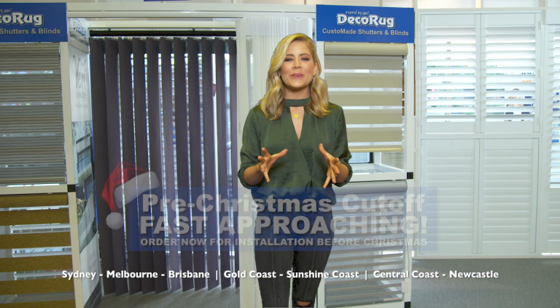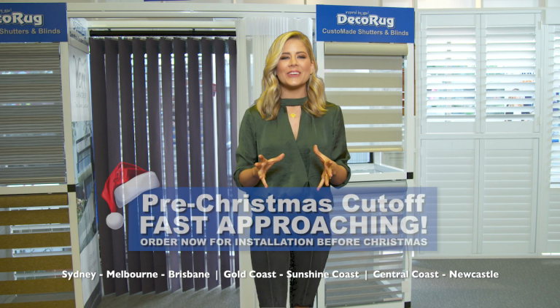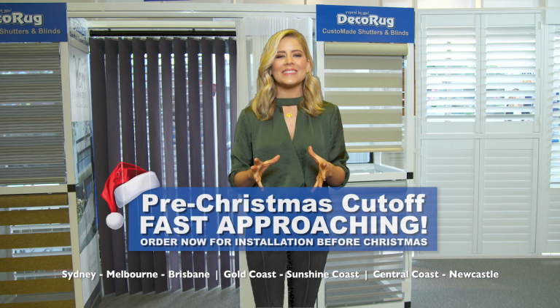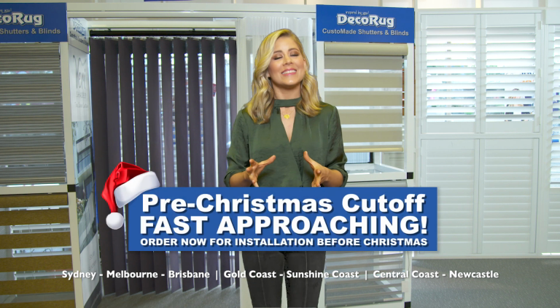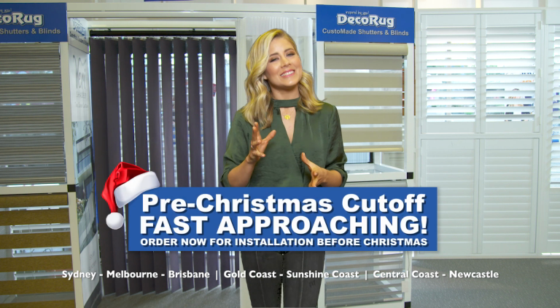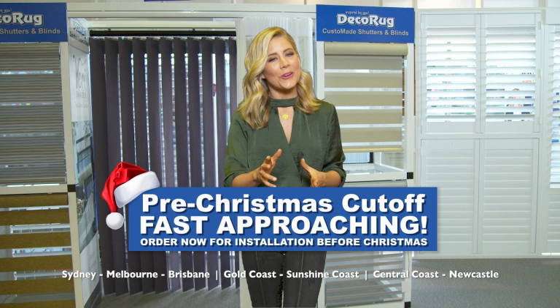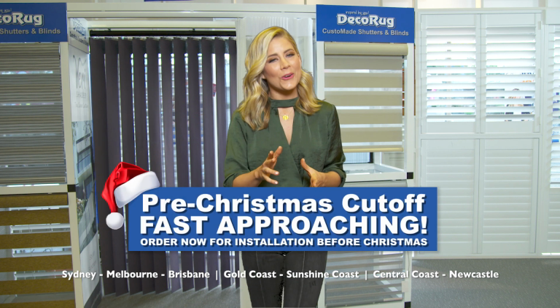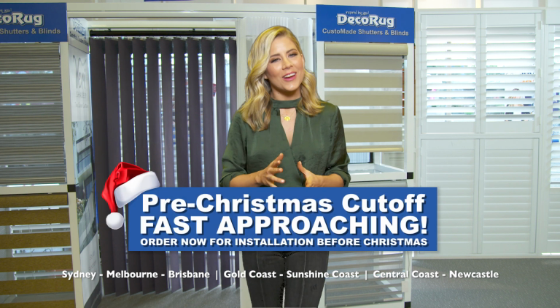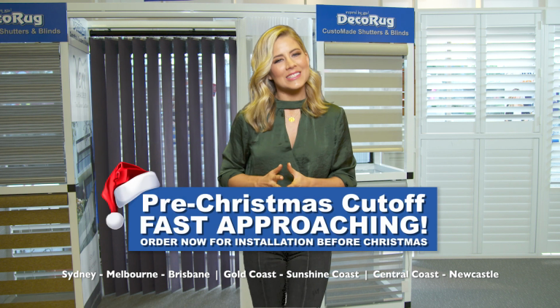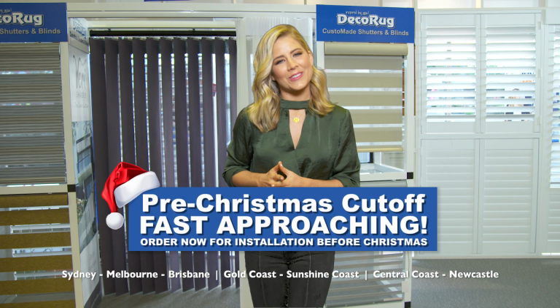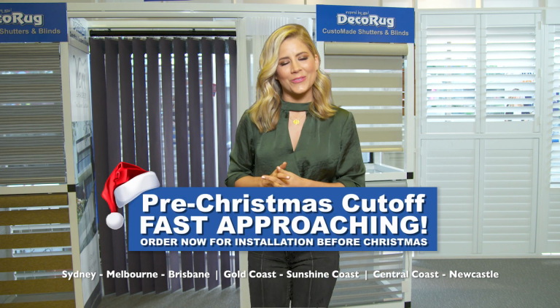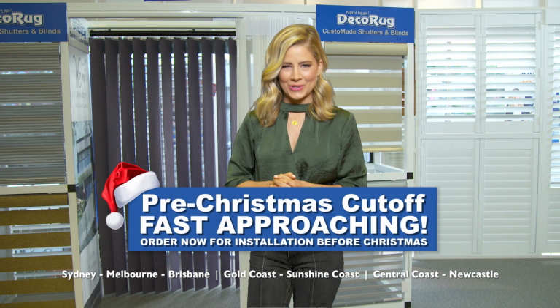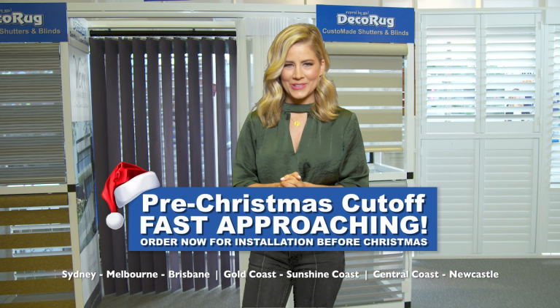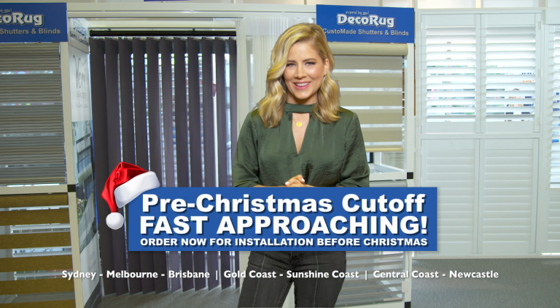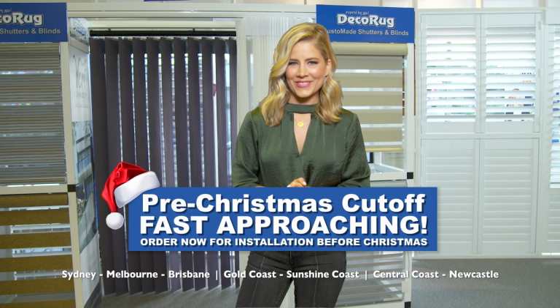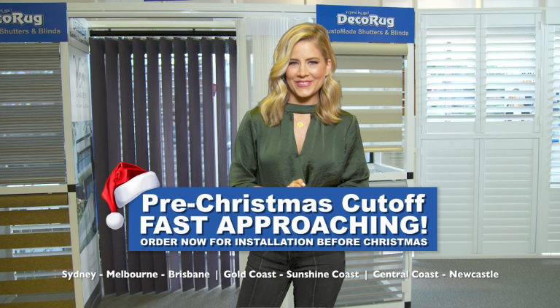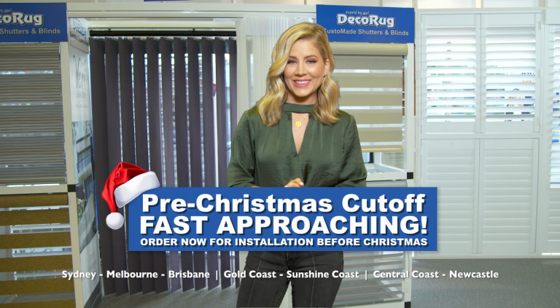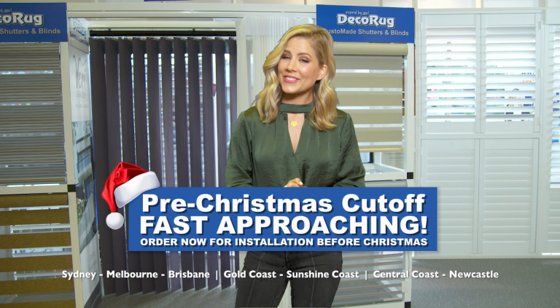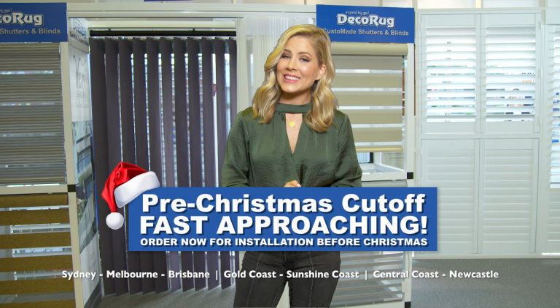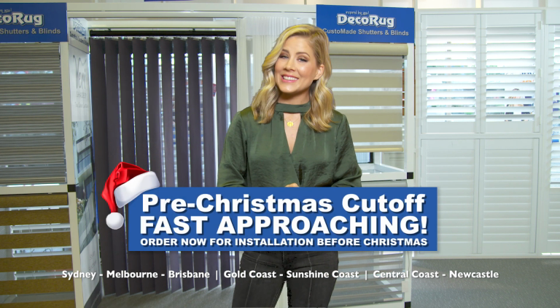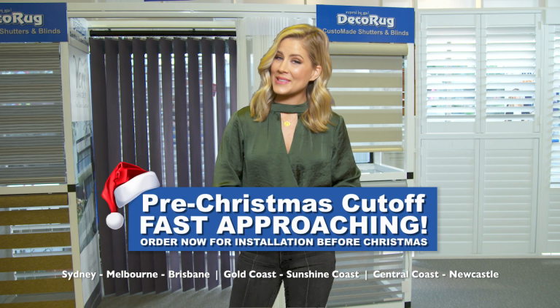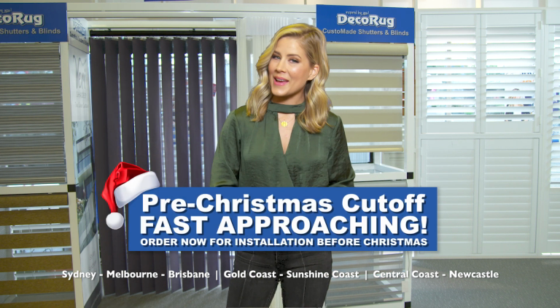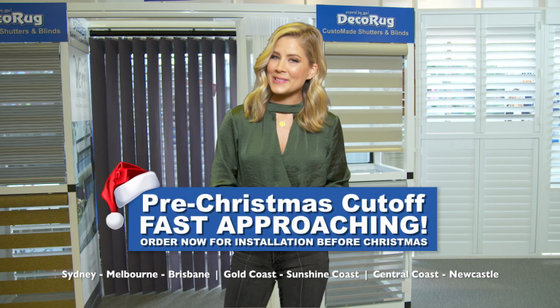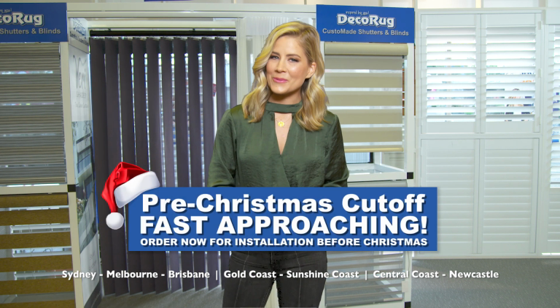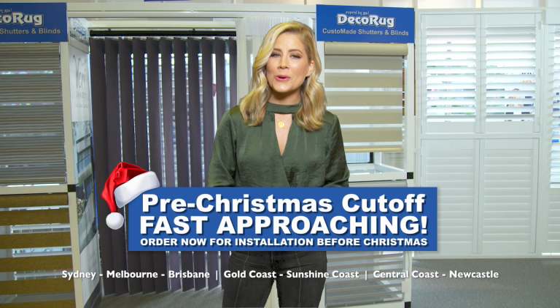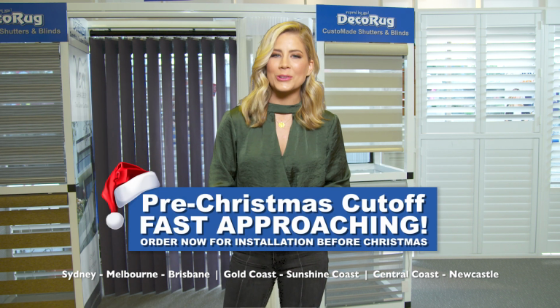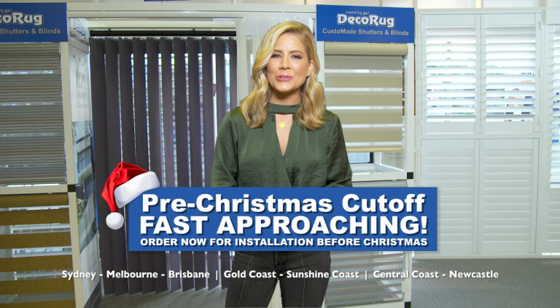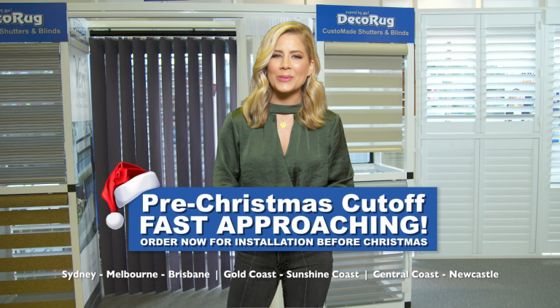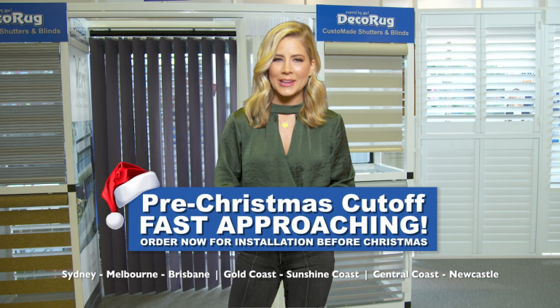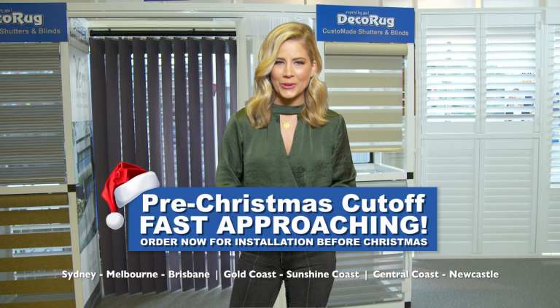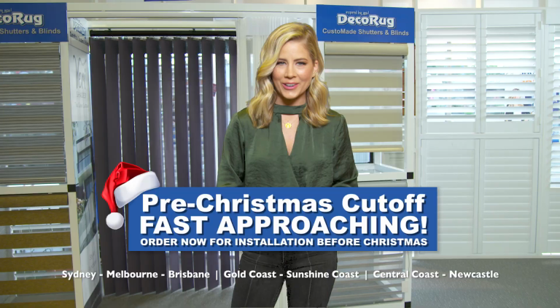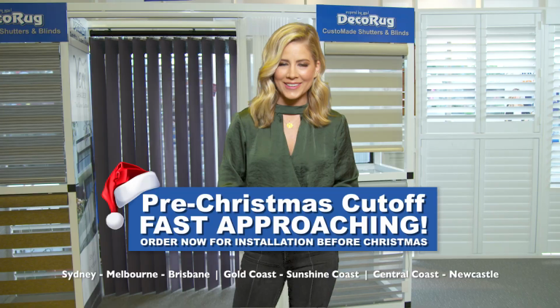Experience the DecoRug difference for yourself. It really is amazing what you can do with DecoRug.